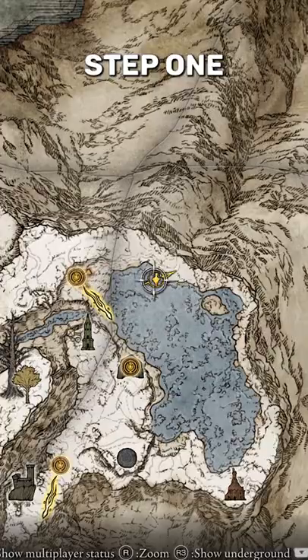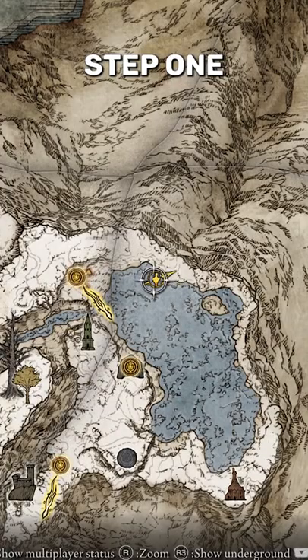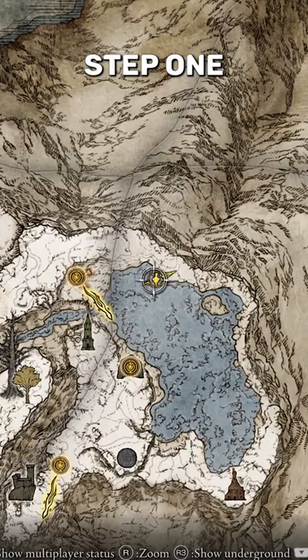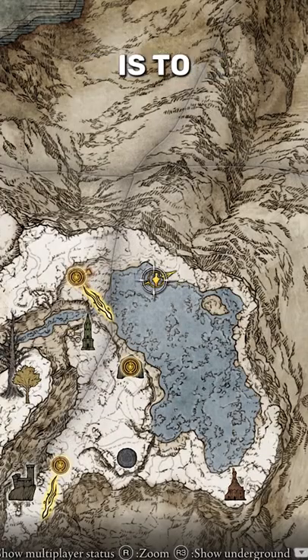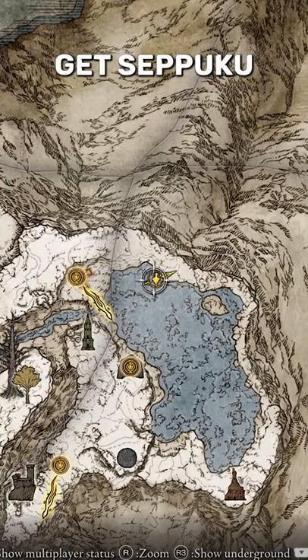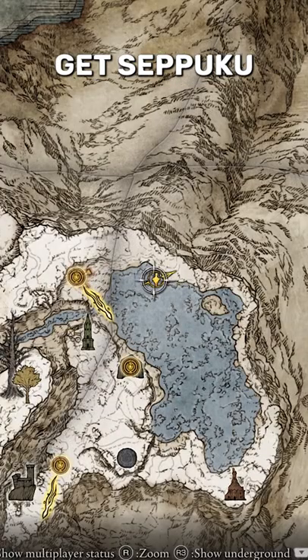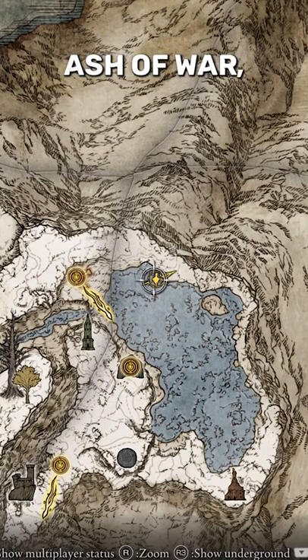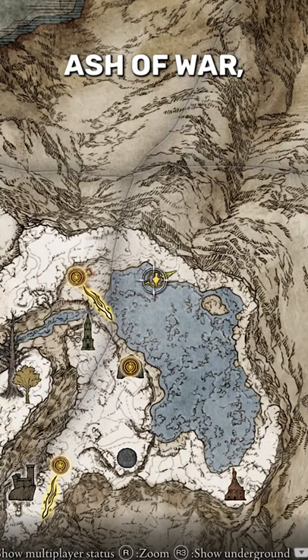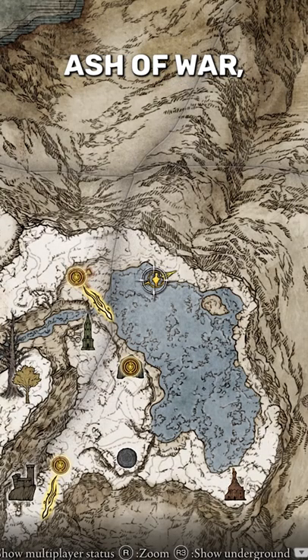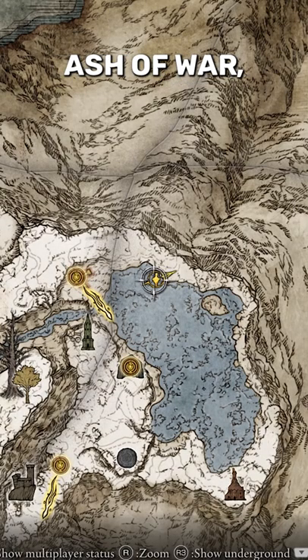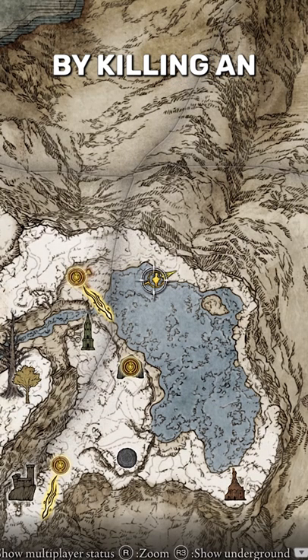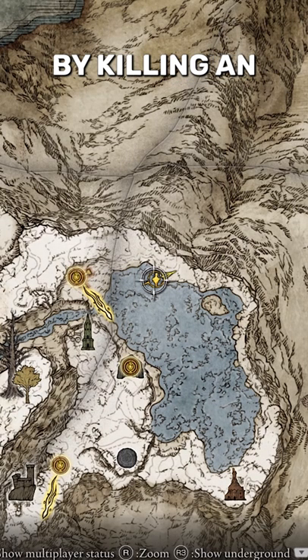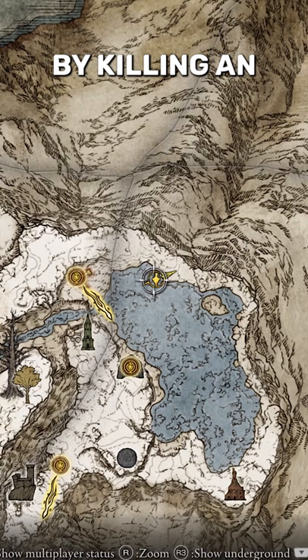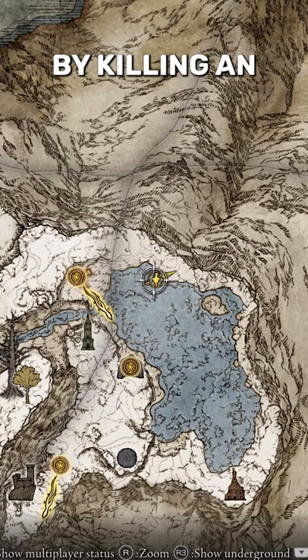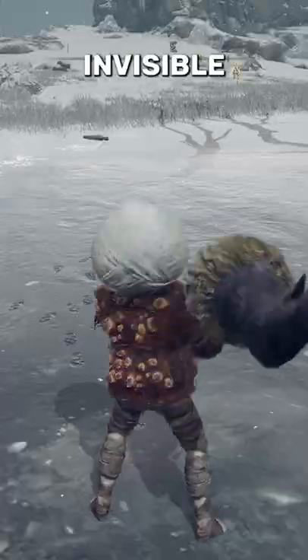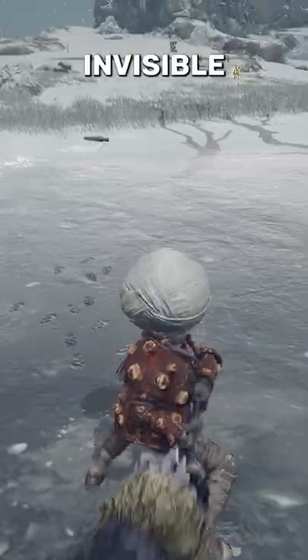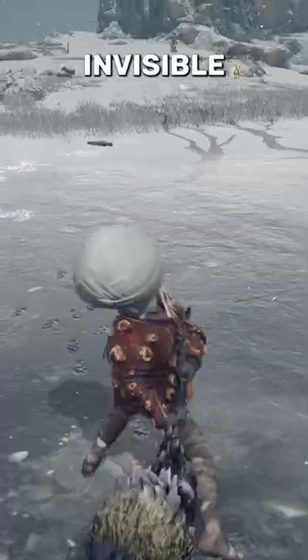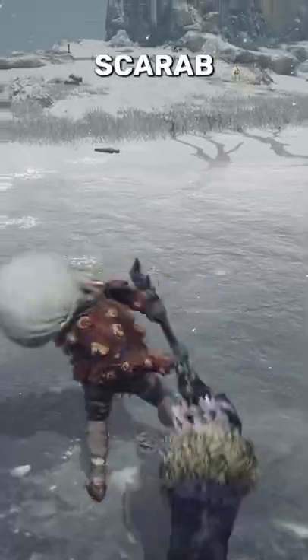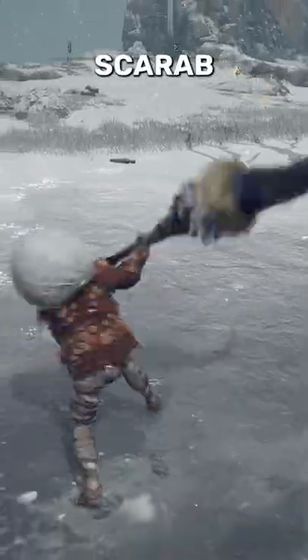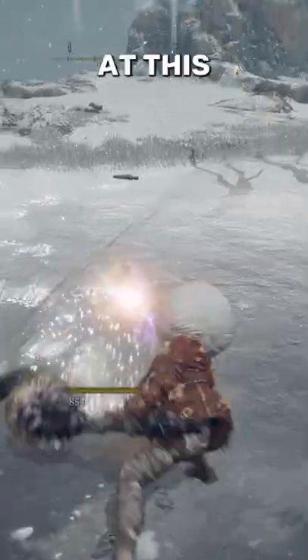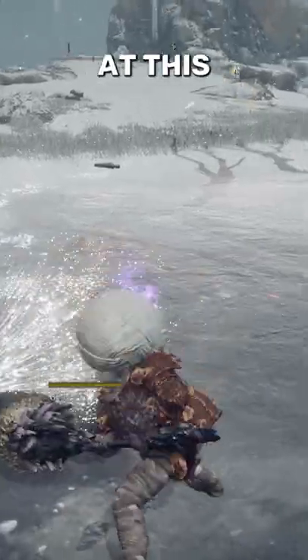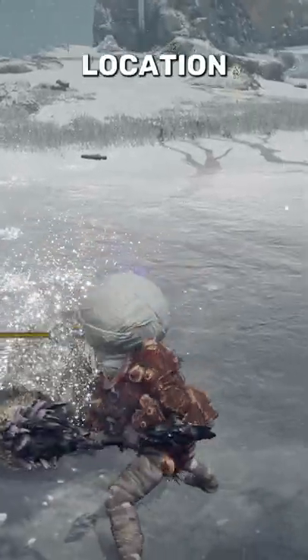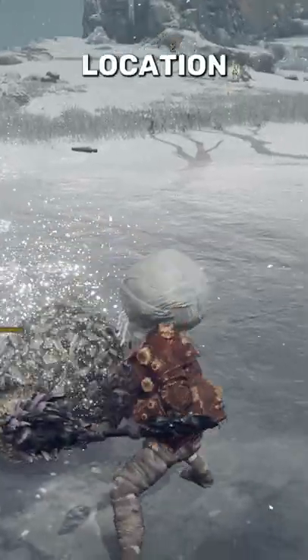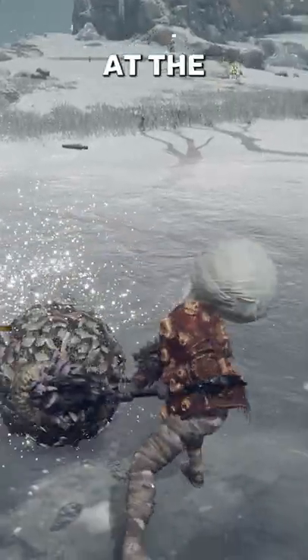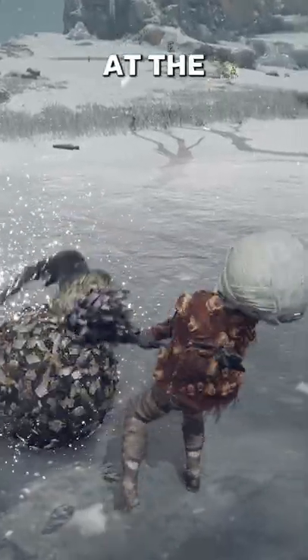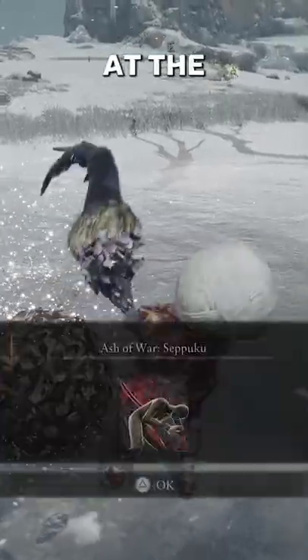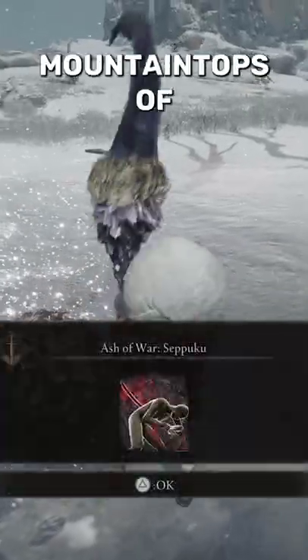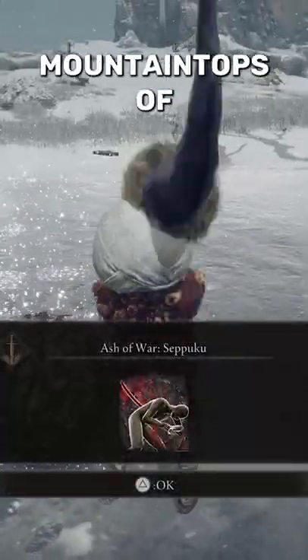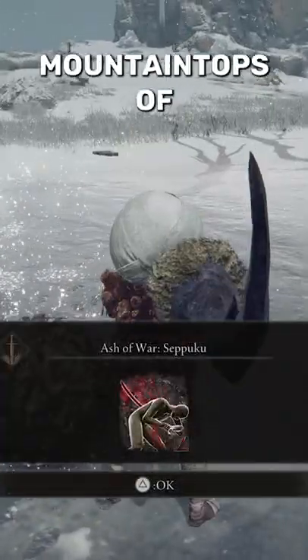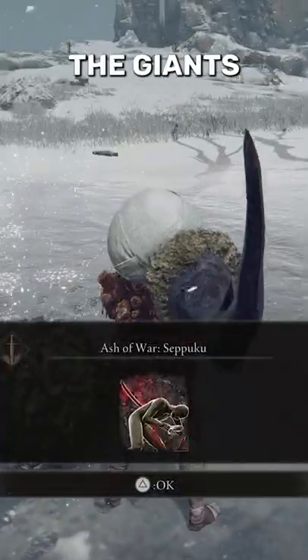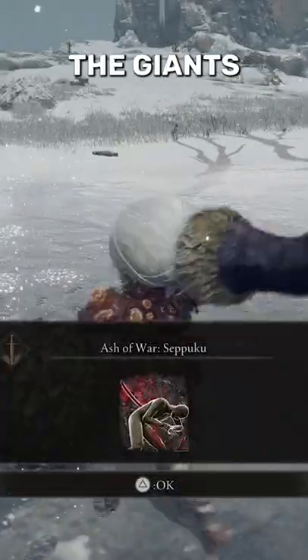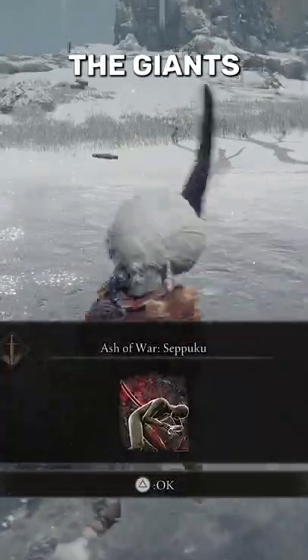Step 1 is to get the Seppuku Ash of War by killing an Invisible Scarab at this location at the Mountaintops of the Giants.